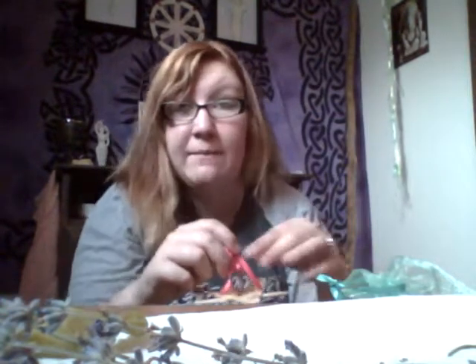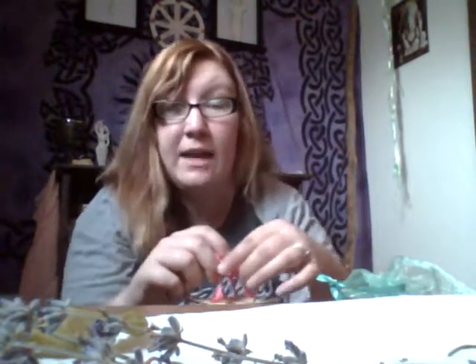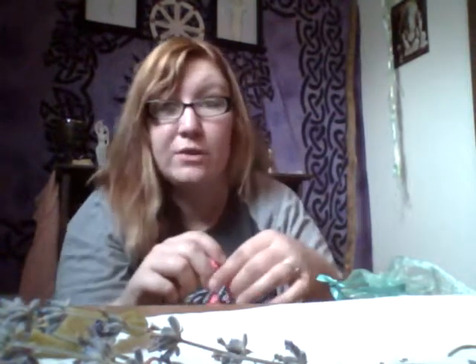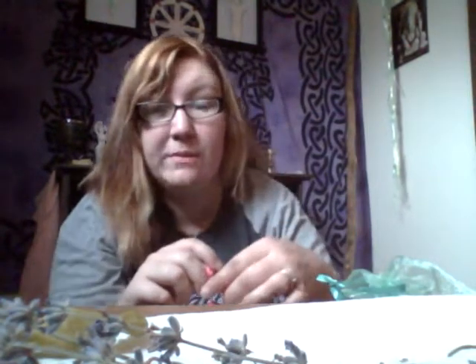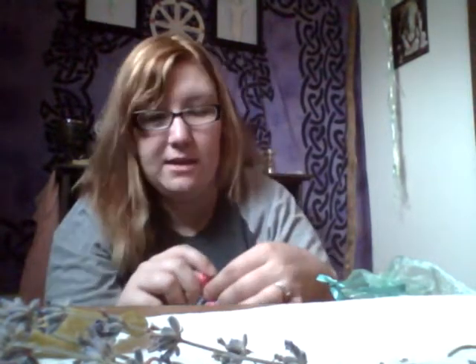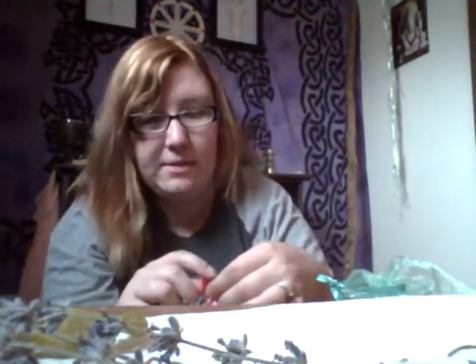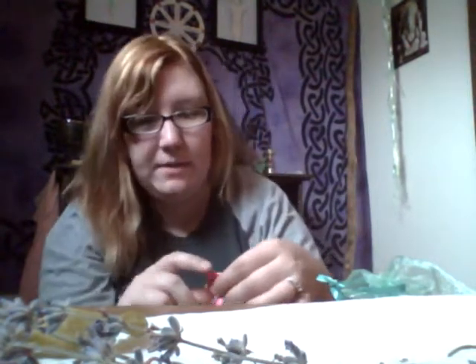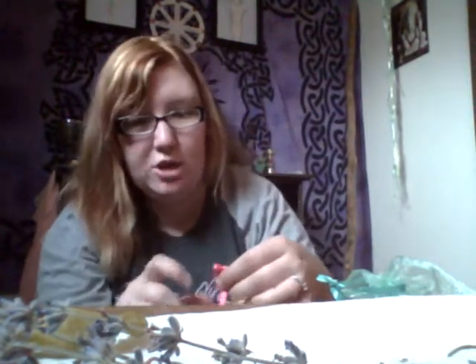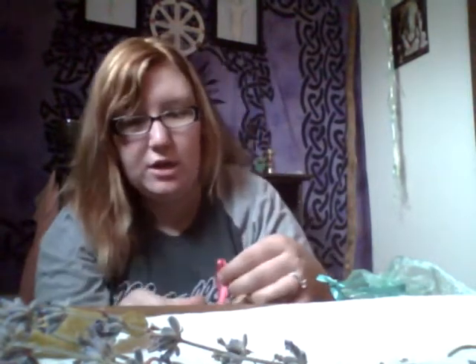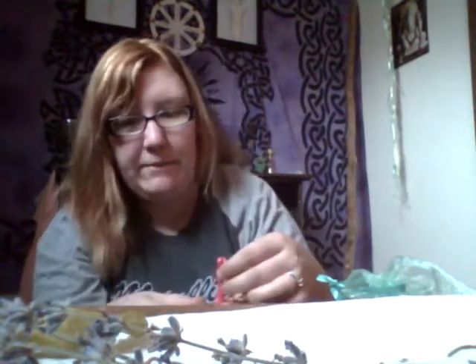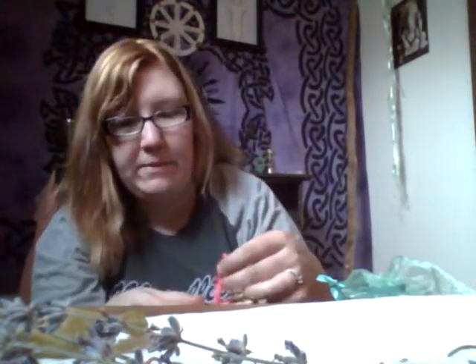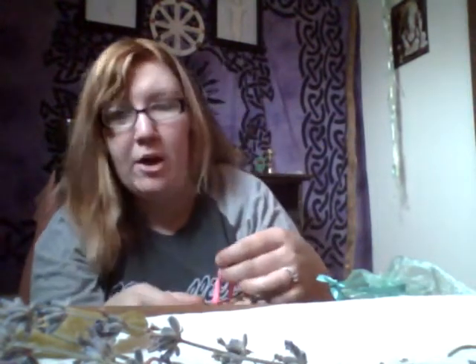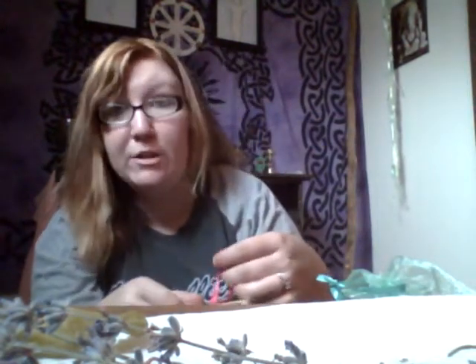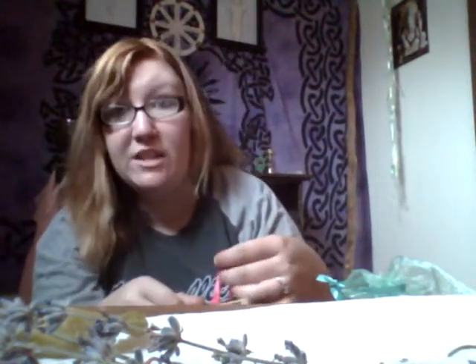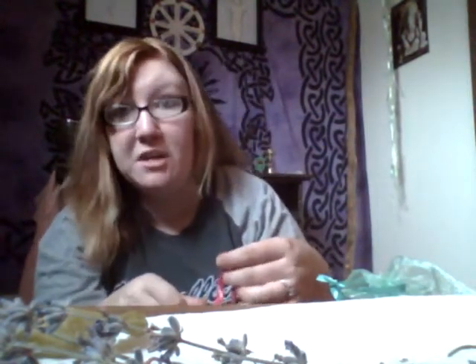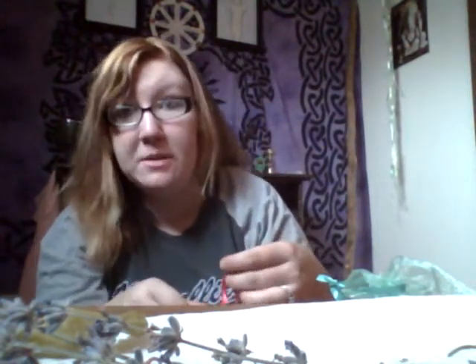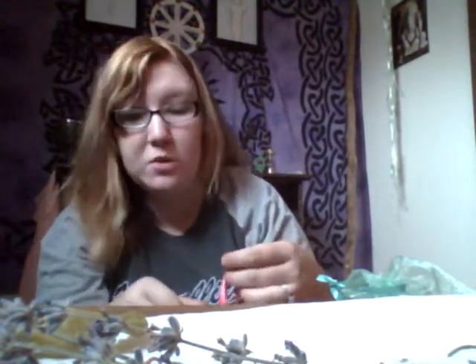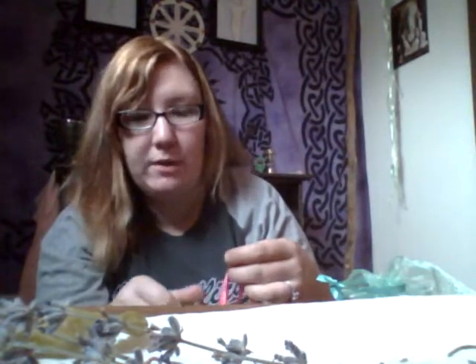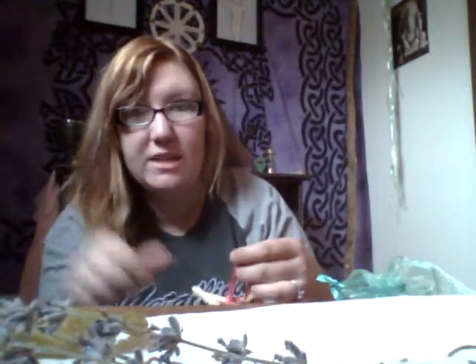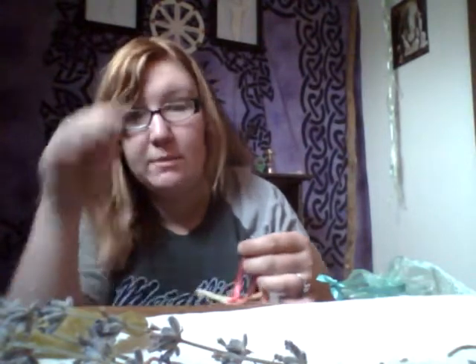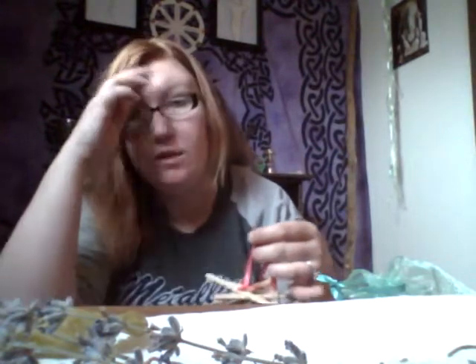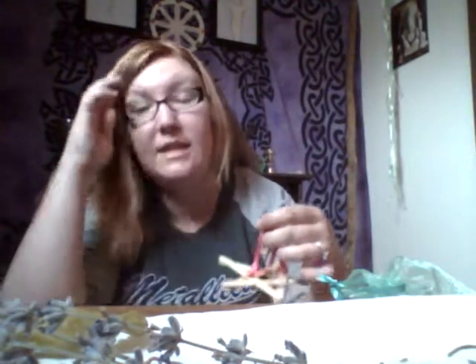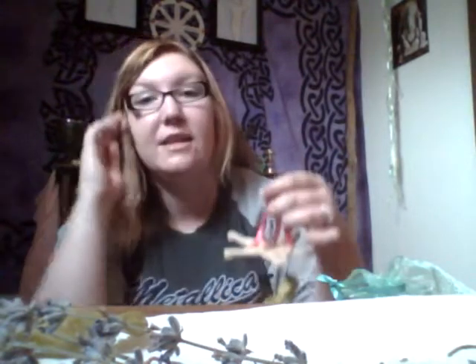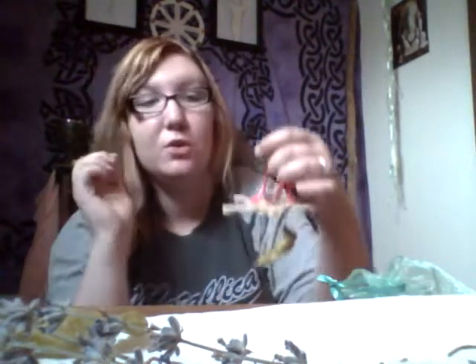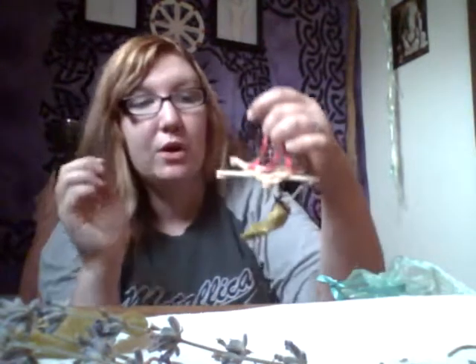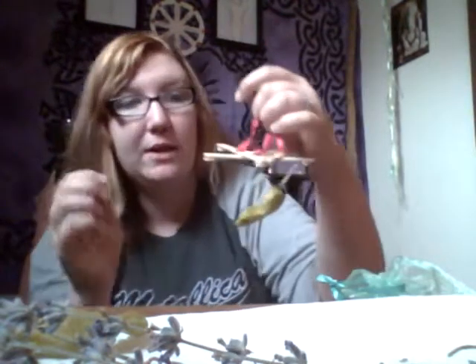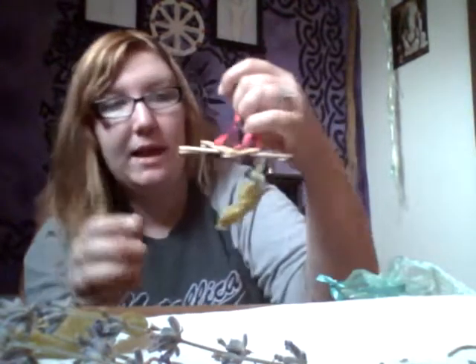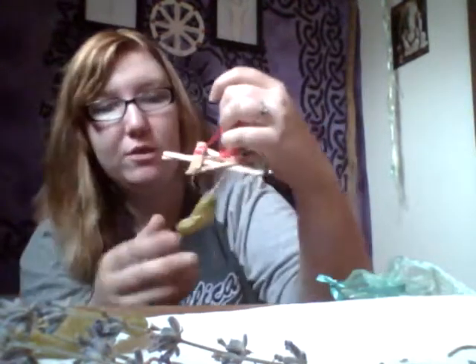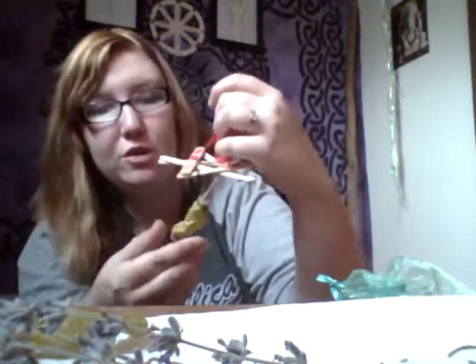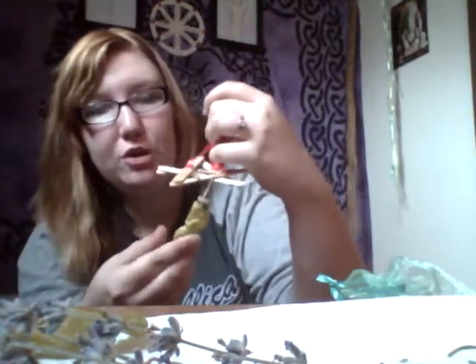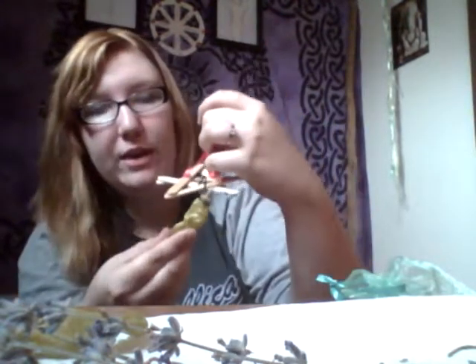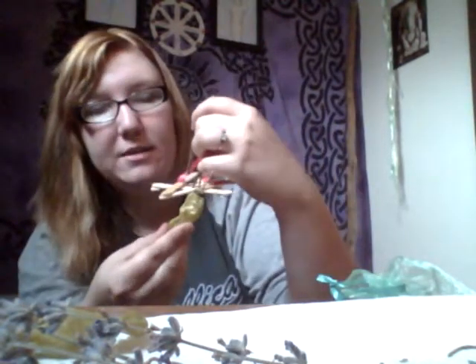I was going to make some of those with clay yesterday, but my mom was in the hospital so I was there most of the day. Sorry I don't have those to show you guys.